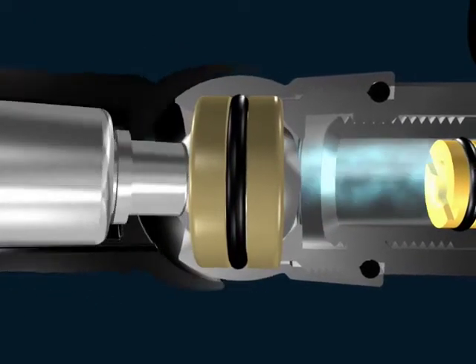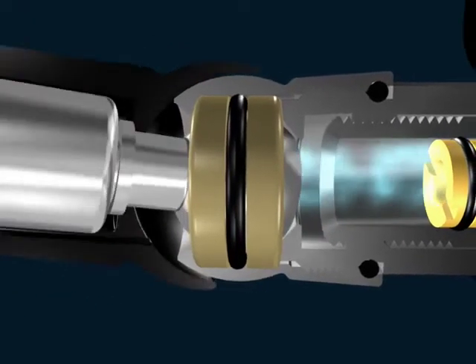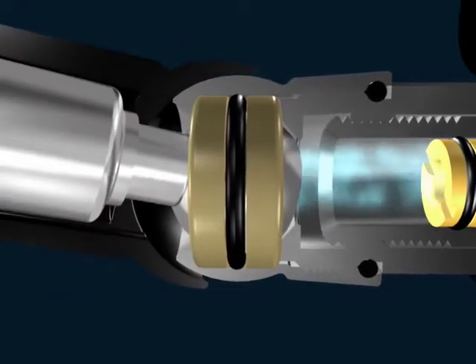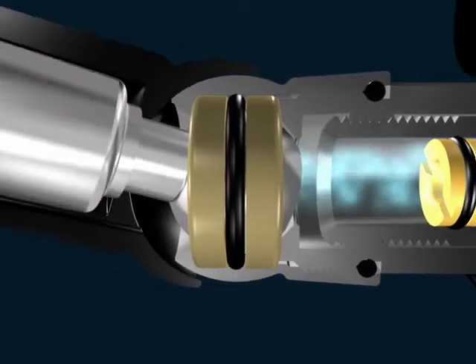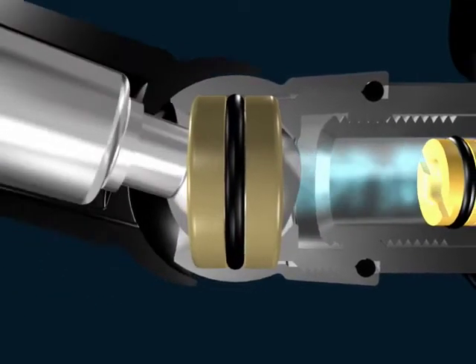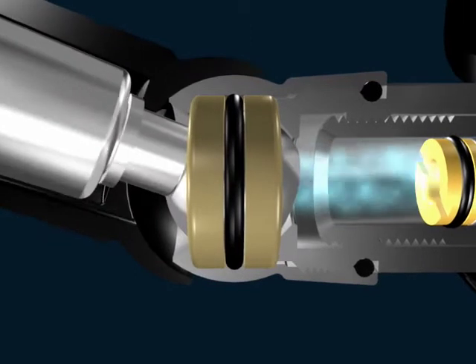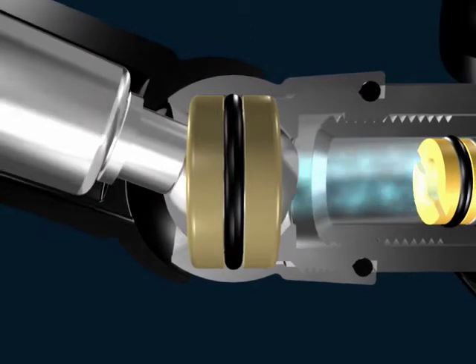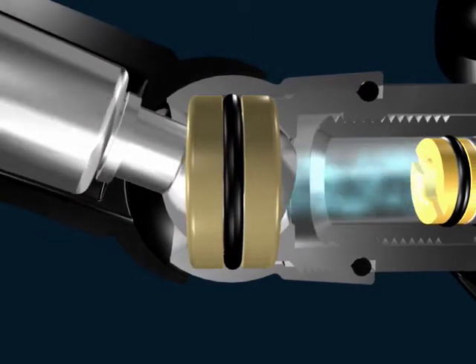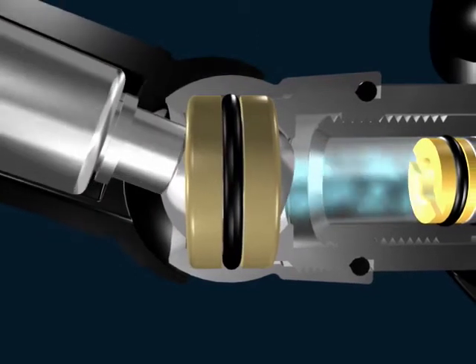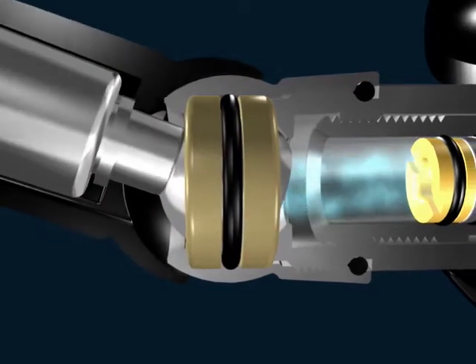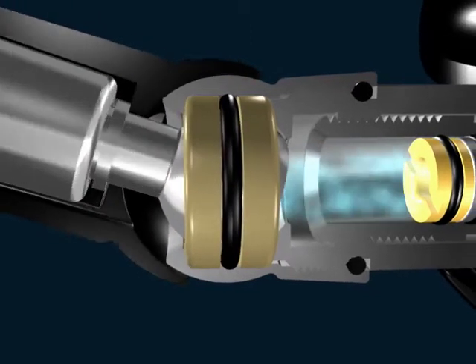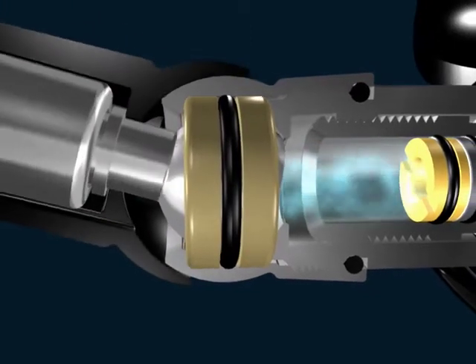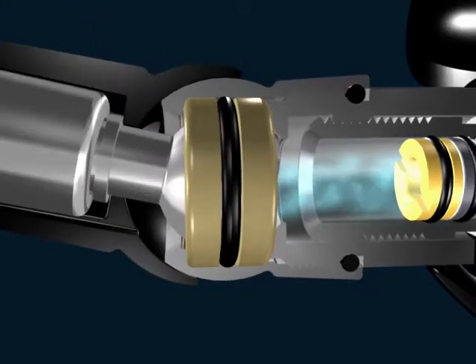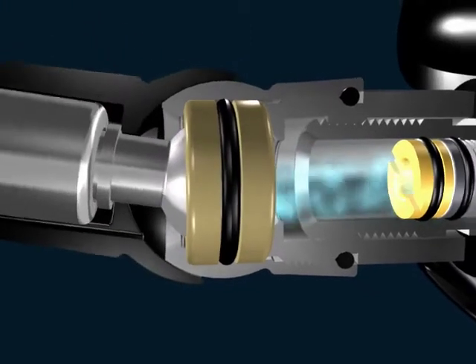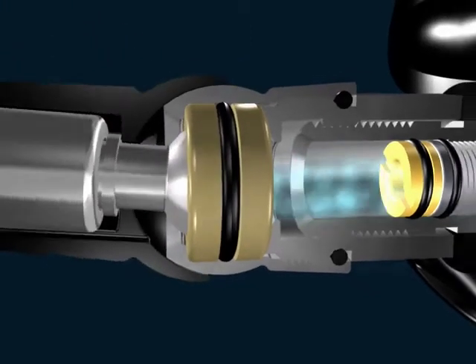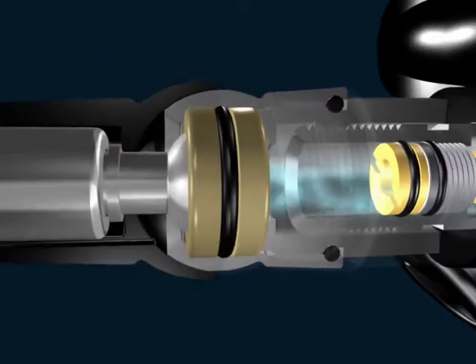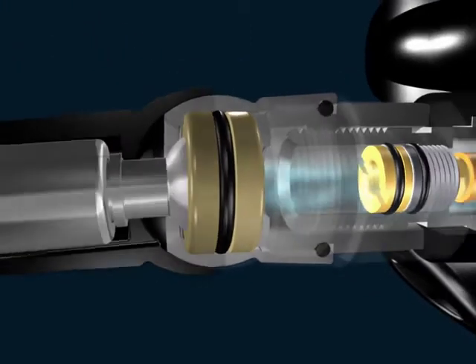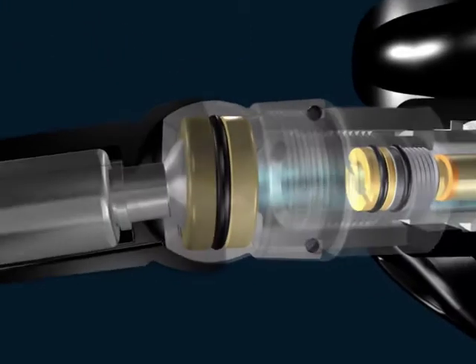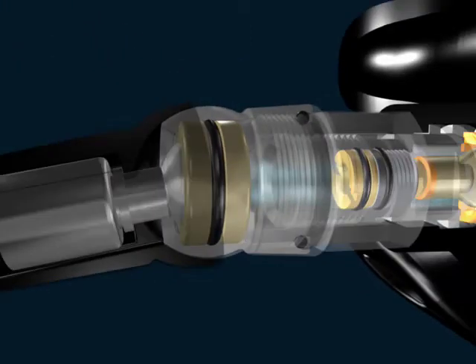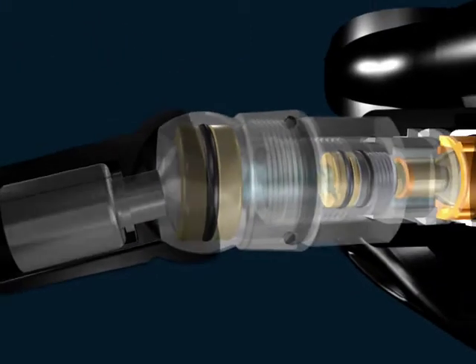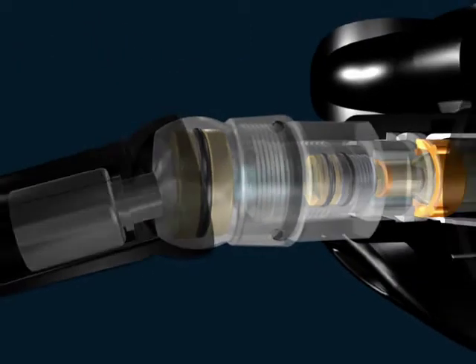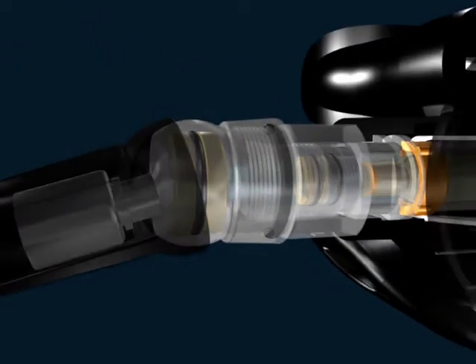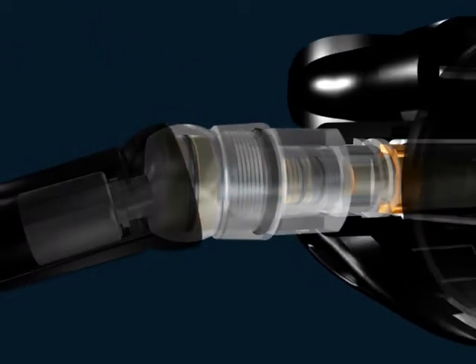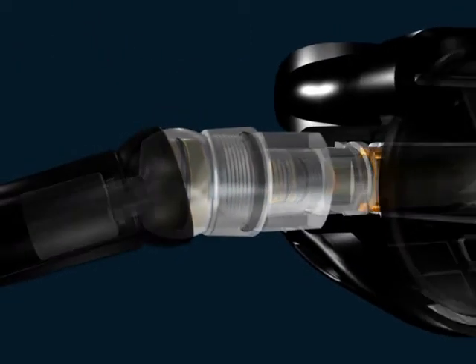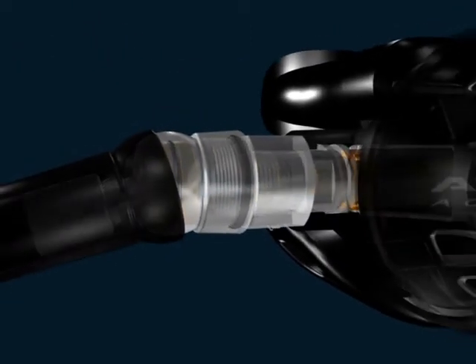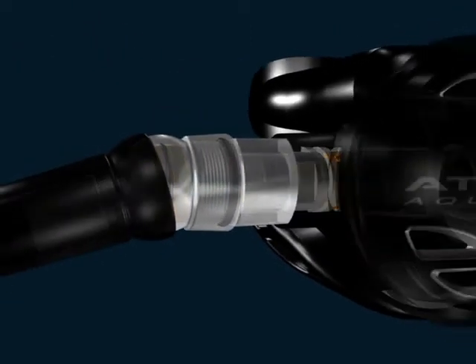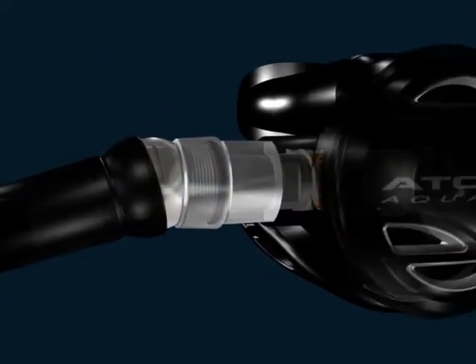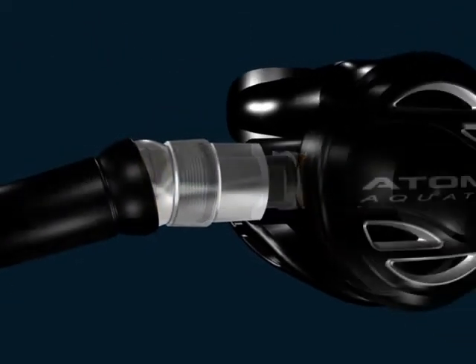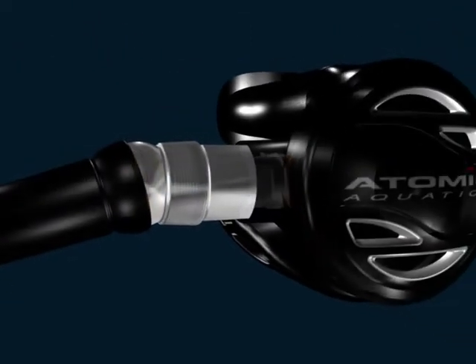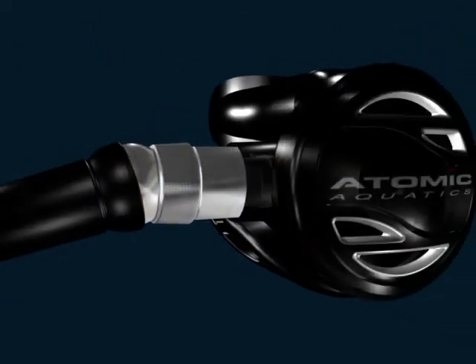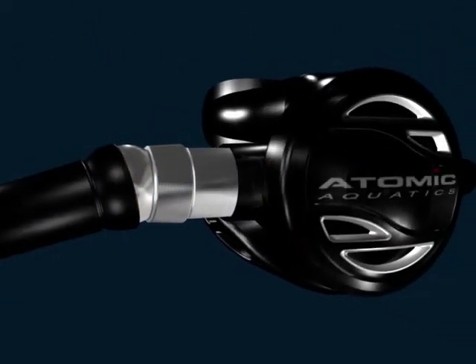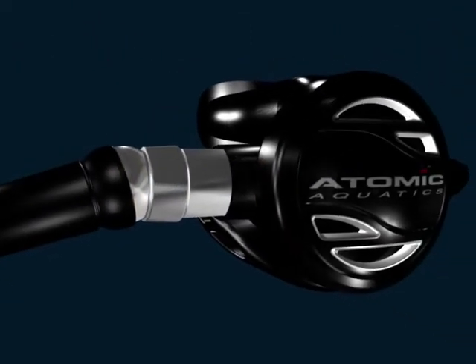Perhaps one of the most admired features of Atomic second stages — you'll wonder why it has never been in use before.